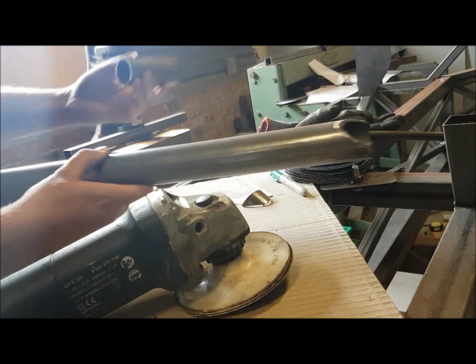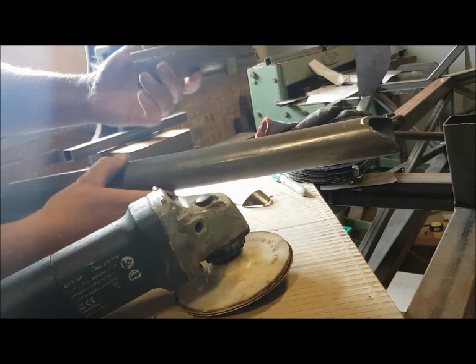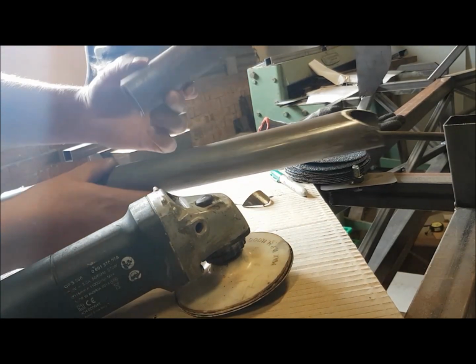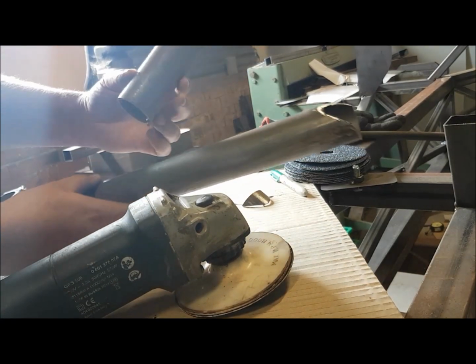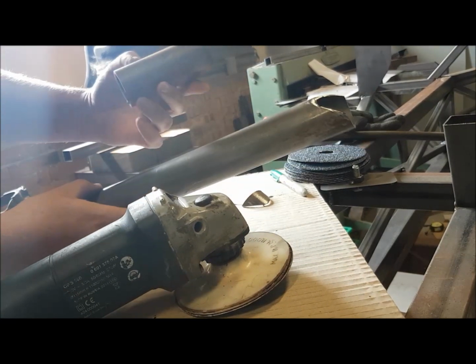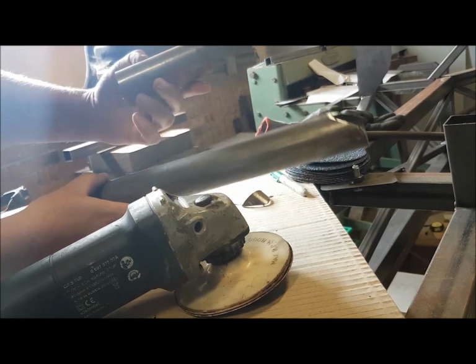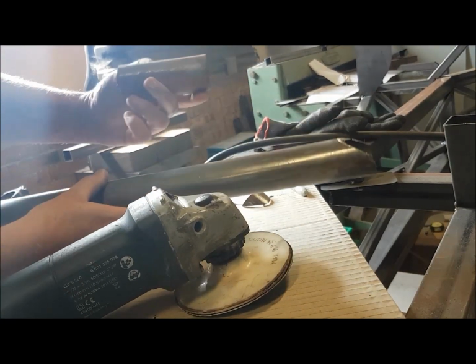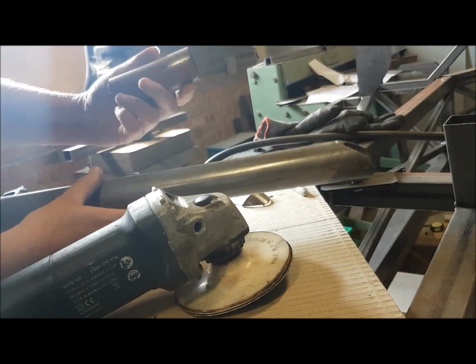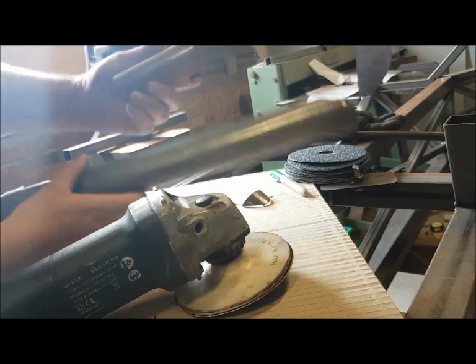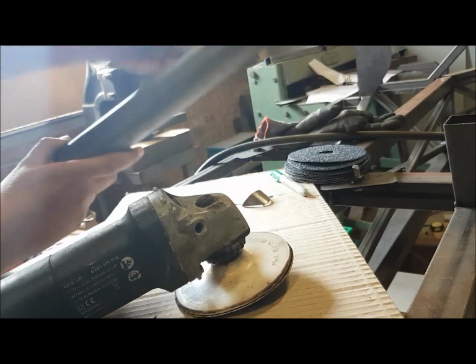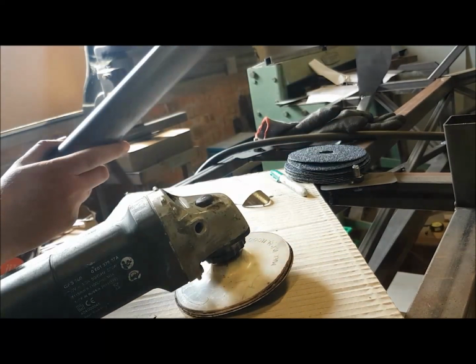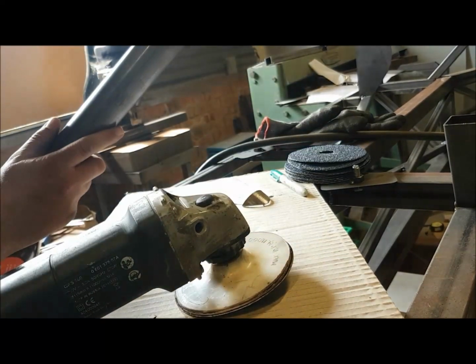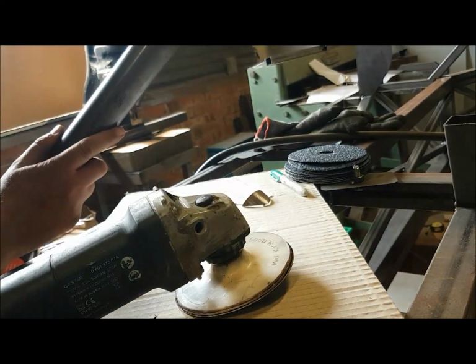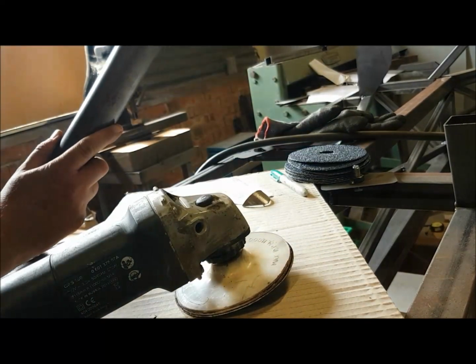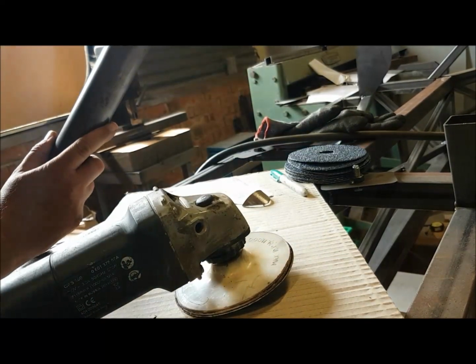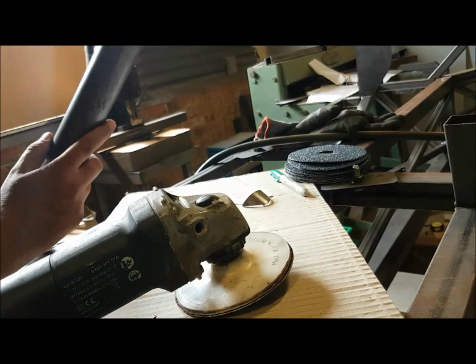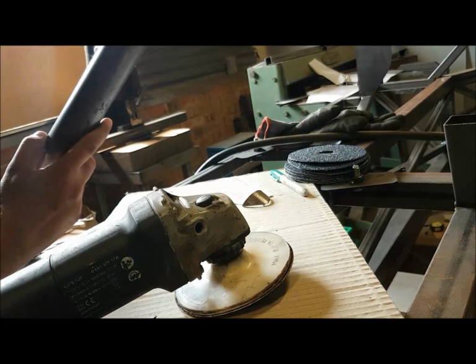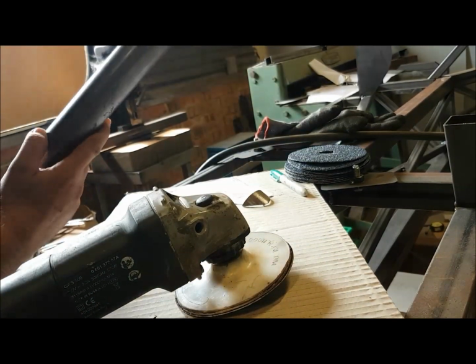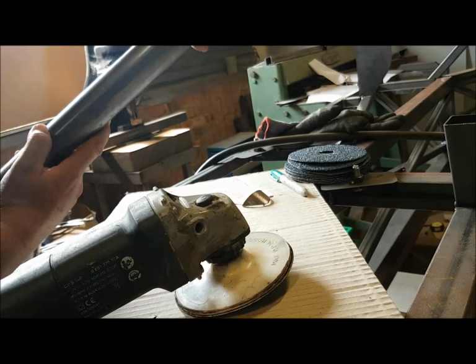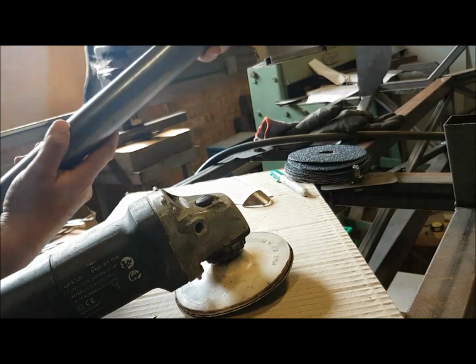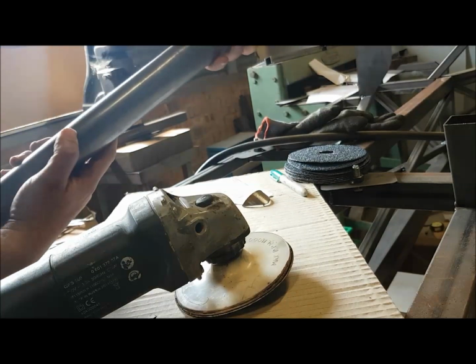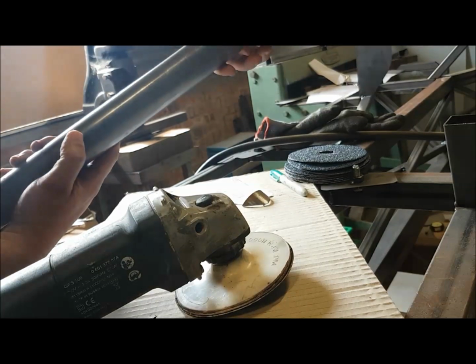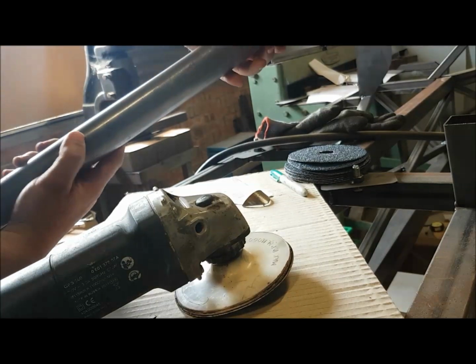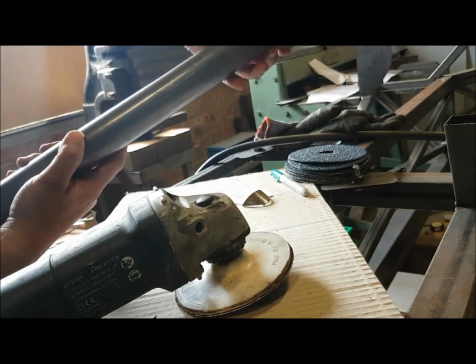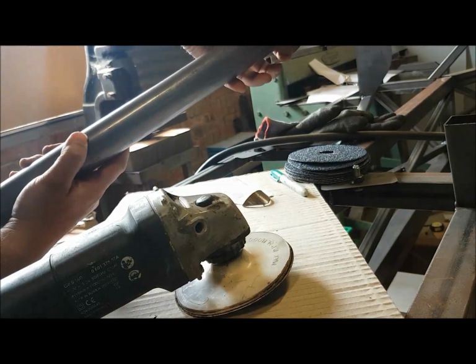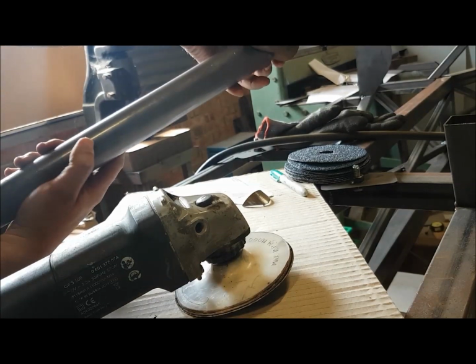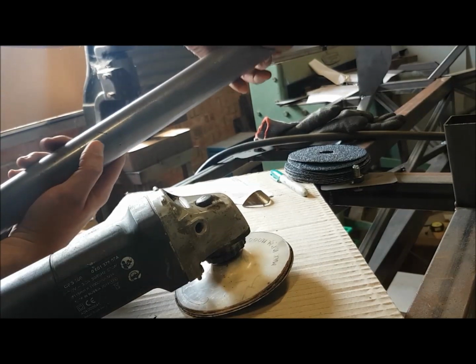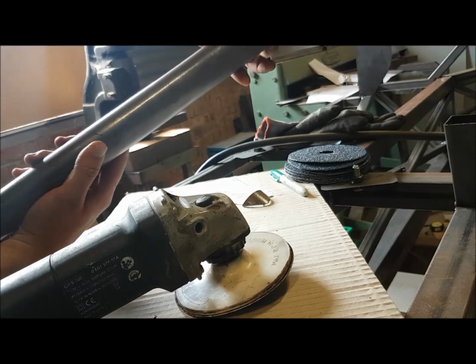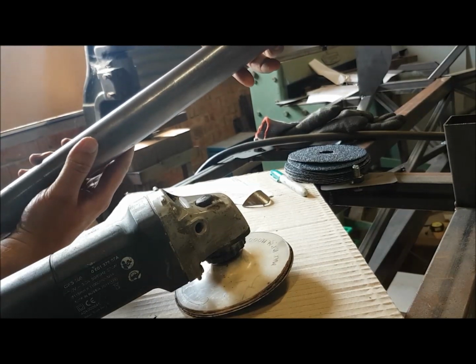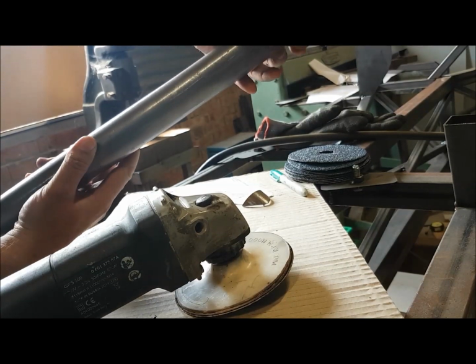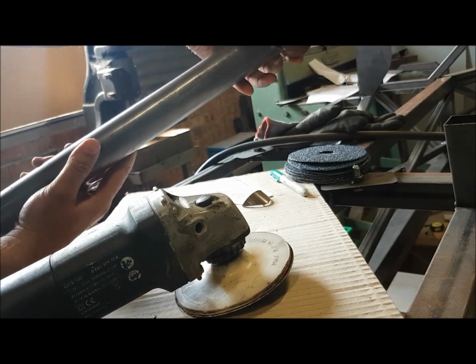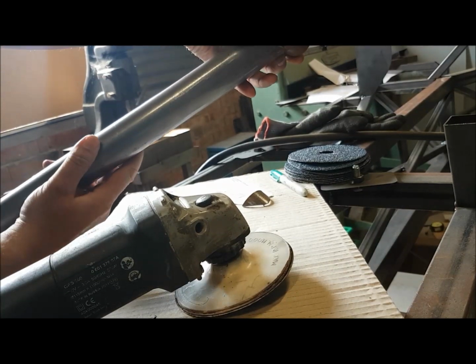I've got an offcut of the tube material here so we can see what the fit's like. It's just sitting up on the material thickness at the moment.